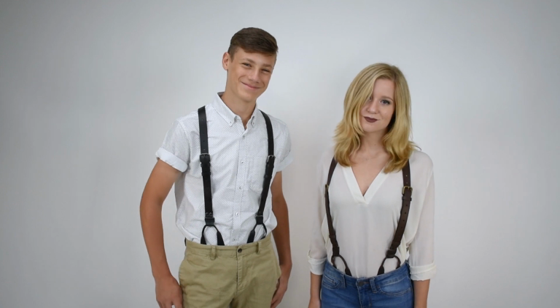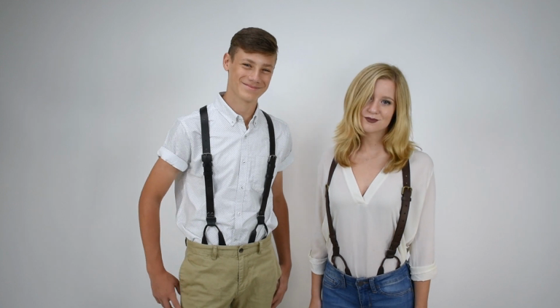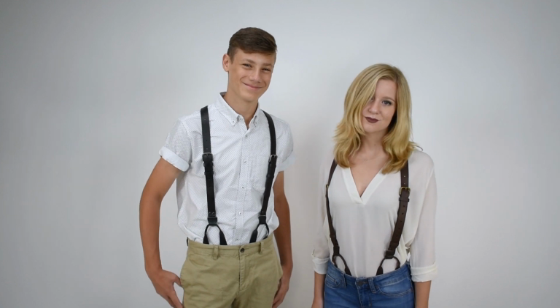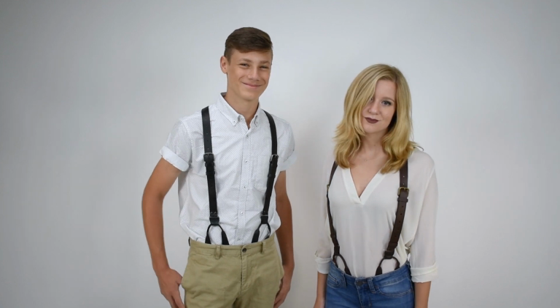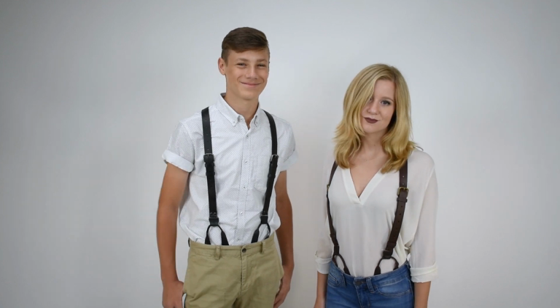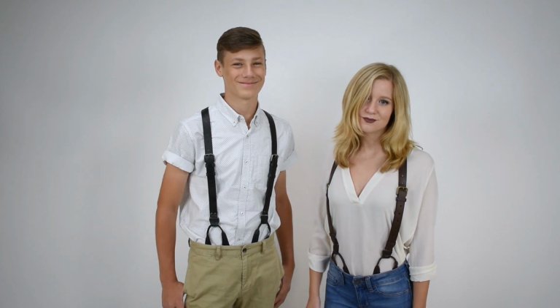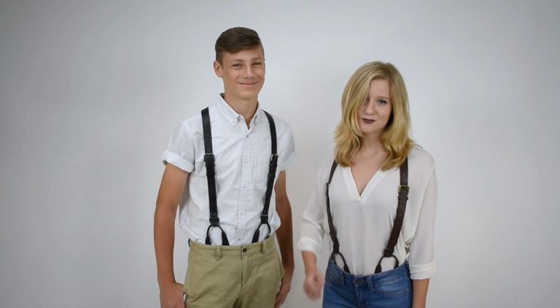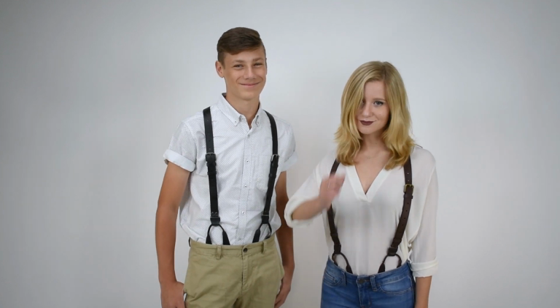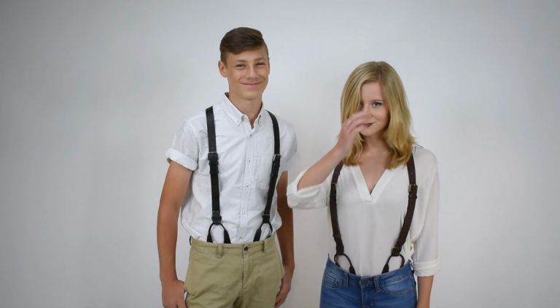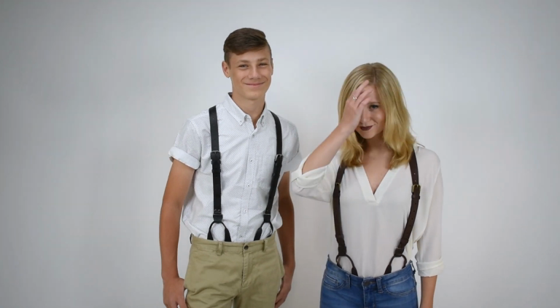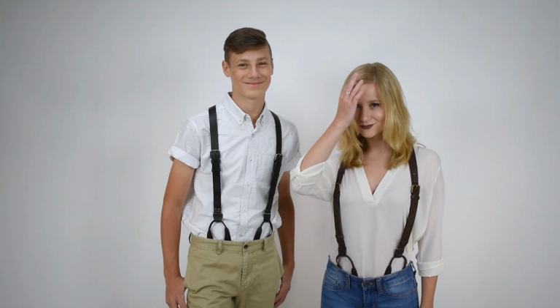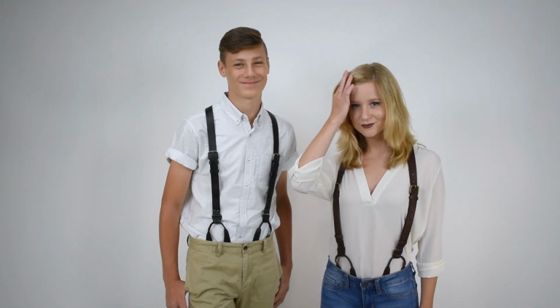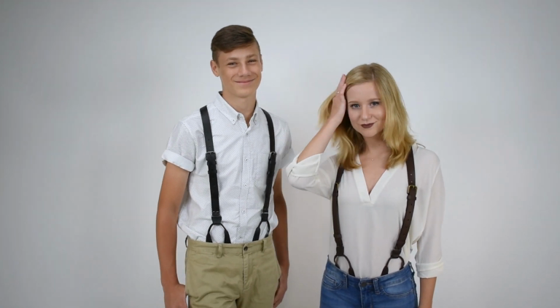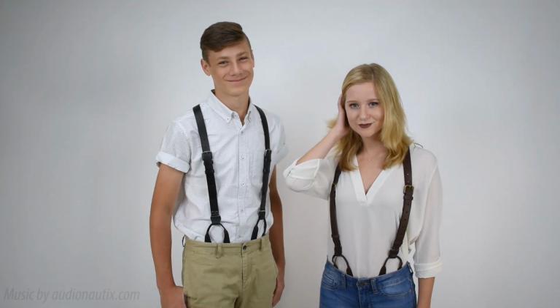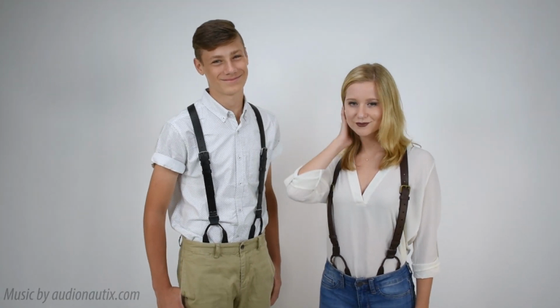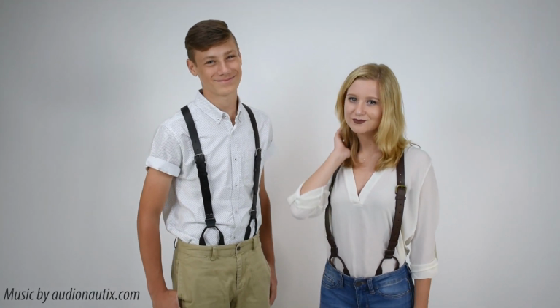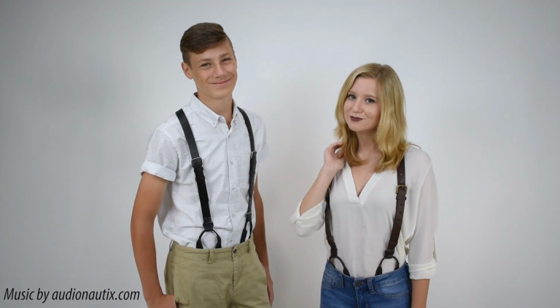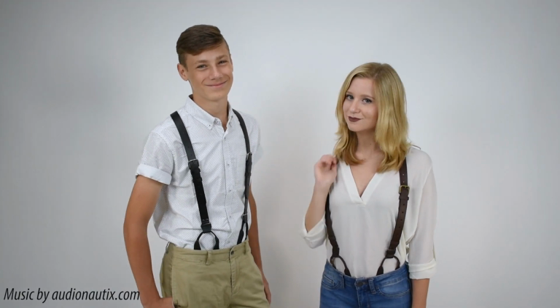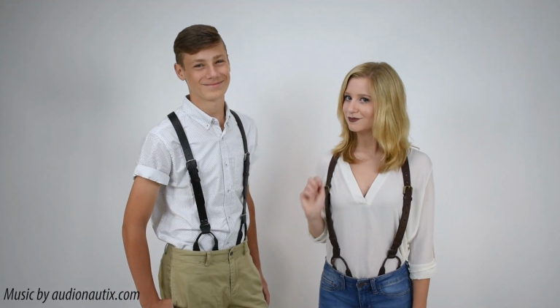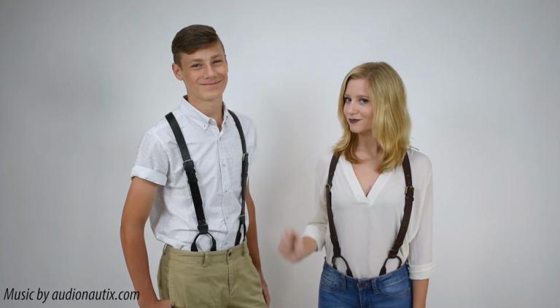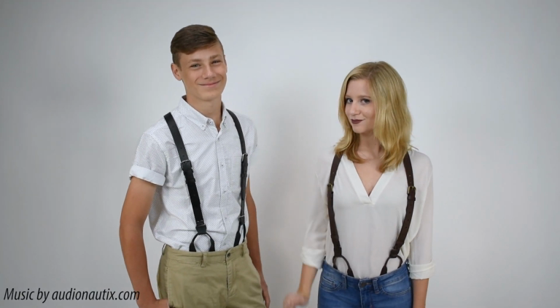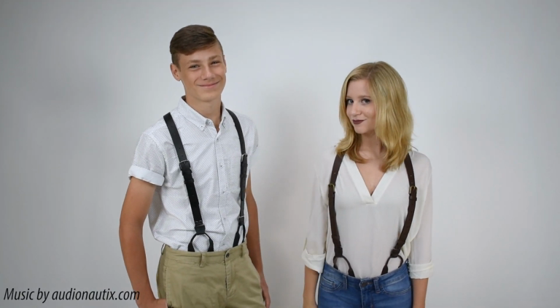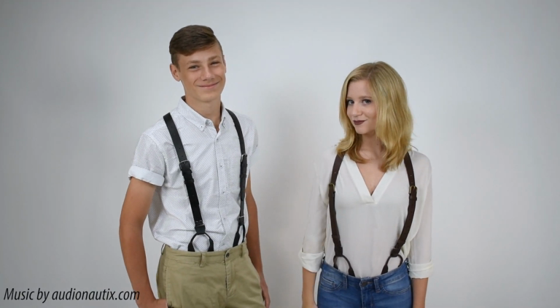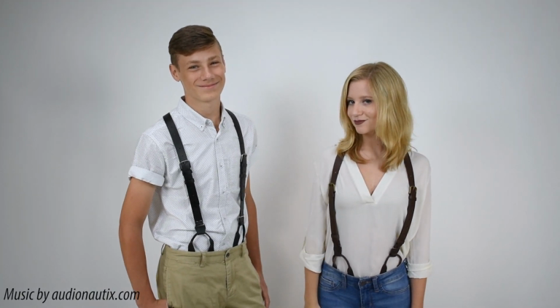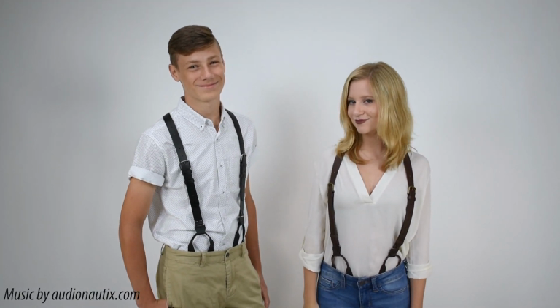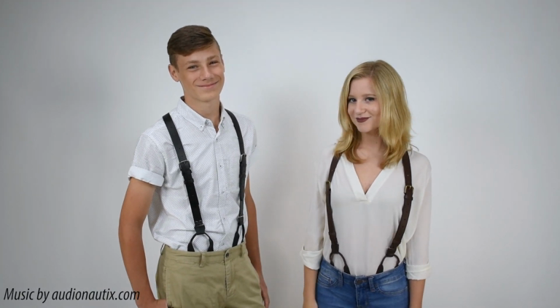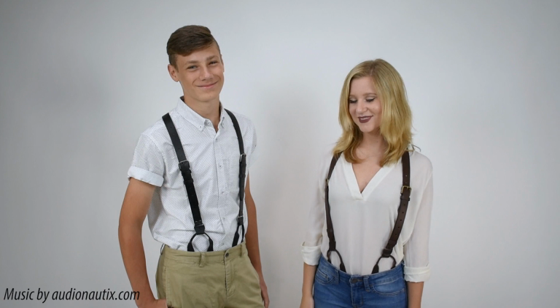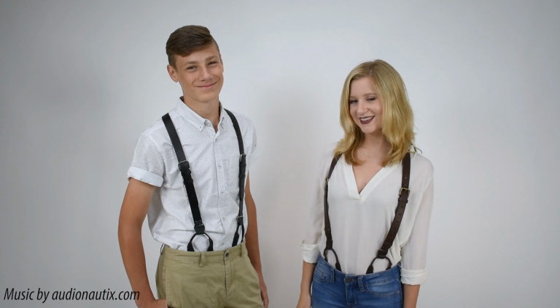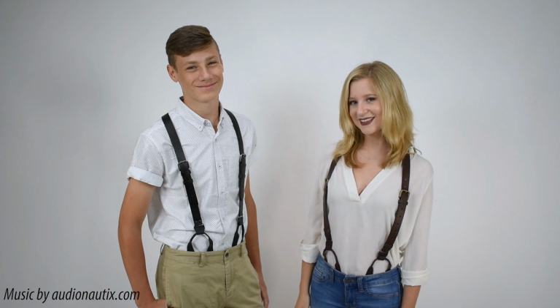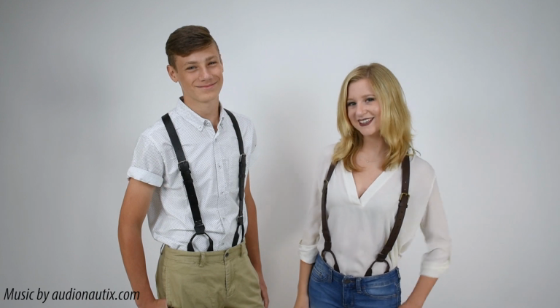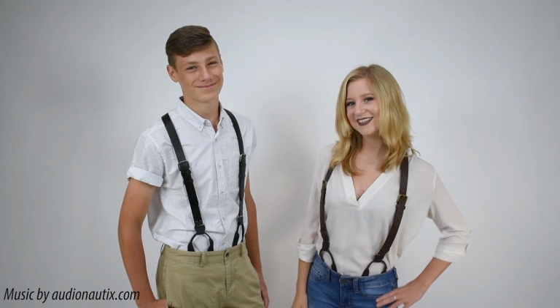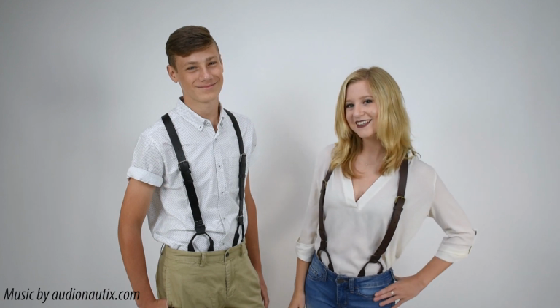These are one inch wide leather buckle strap suspenders, button style, from Suspender Store.